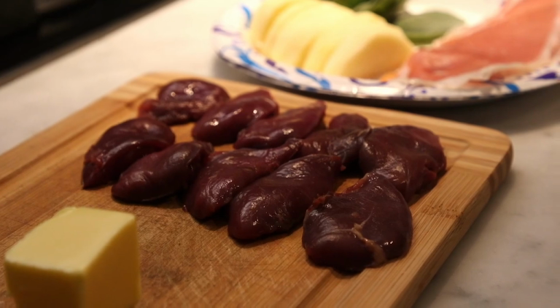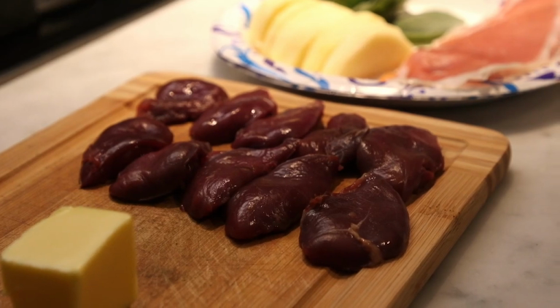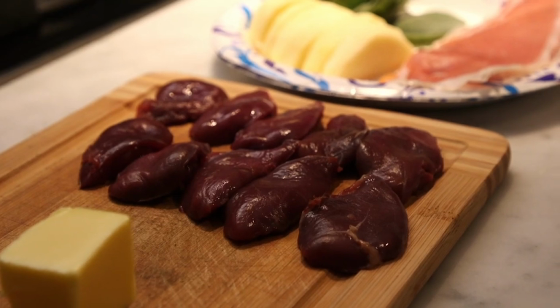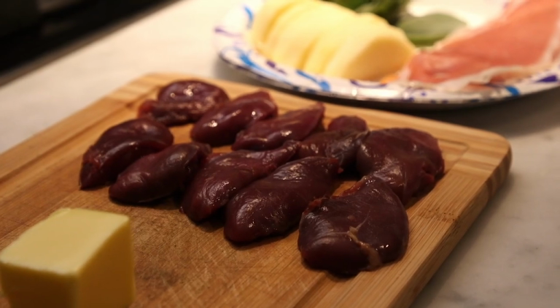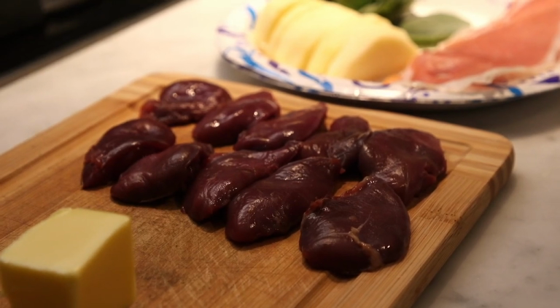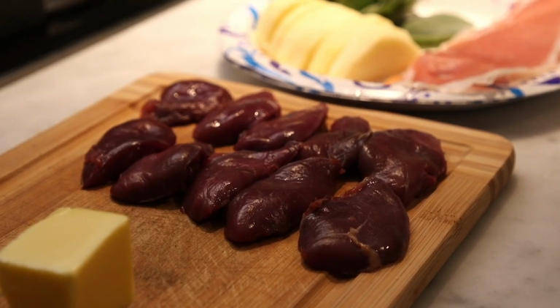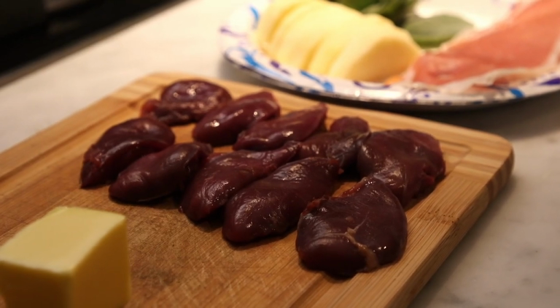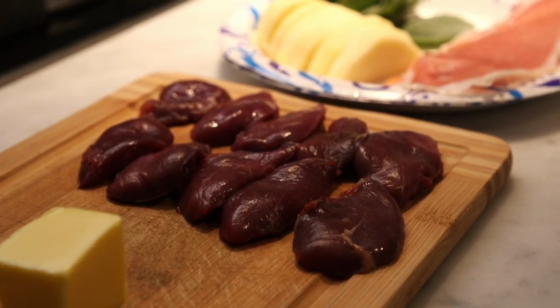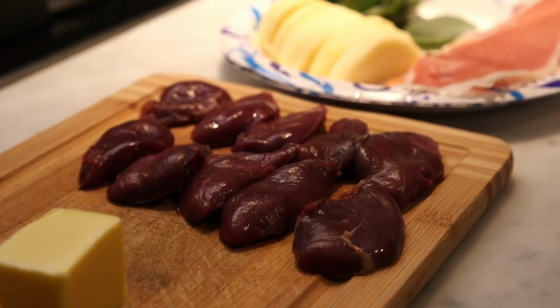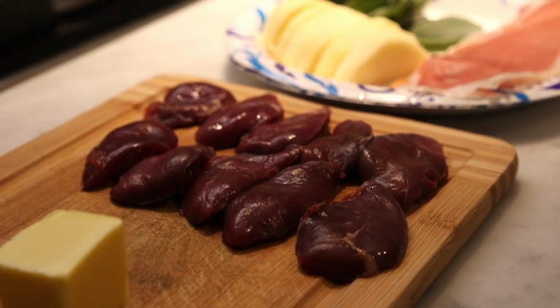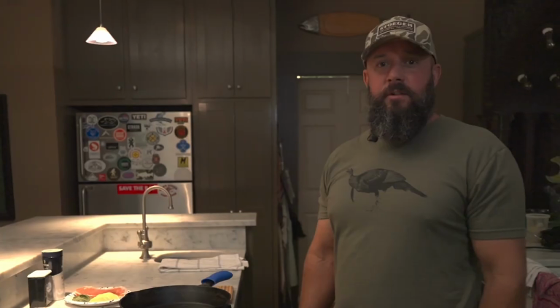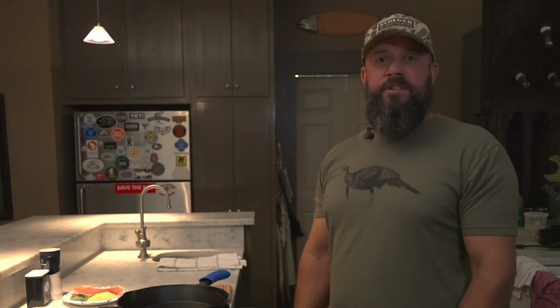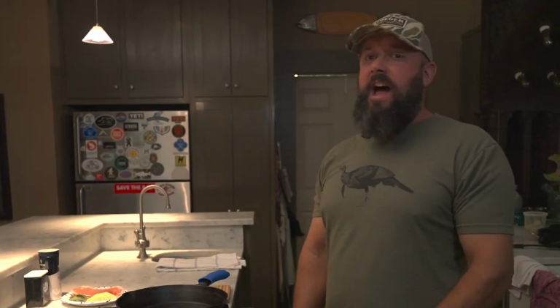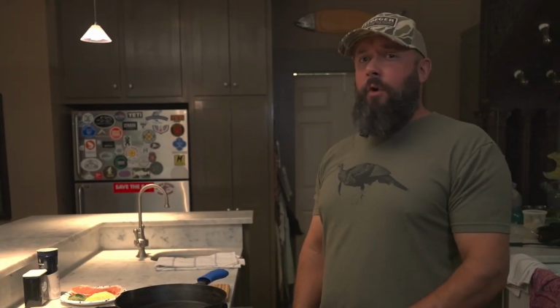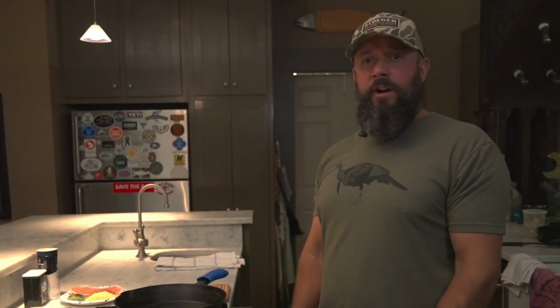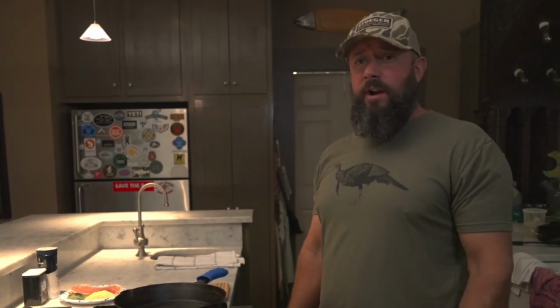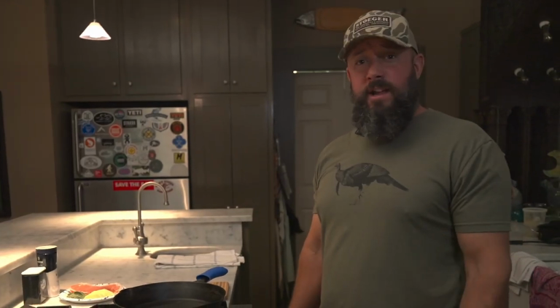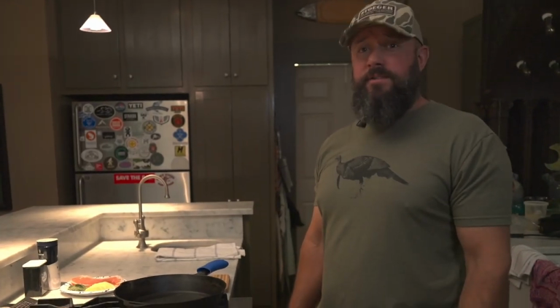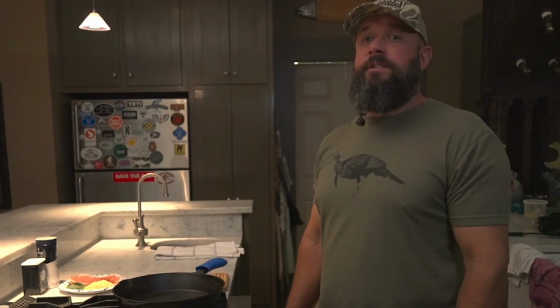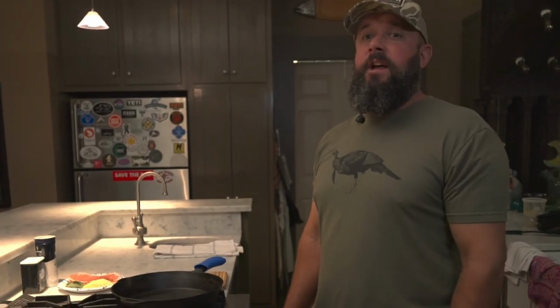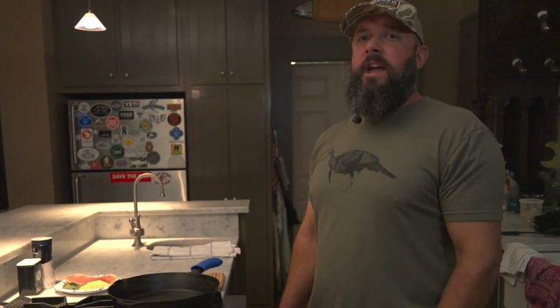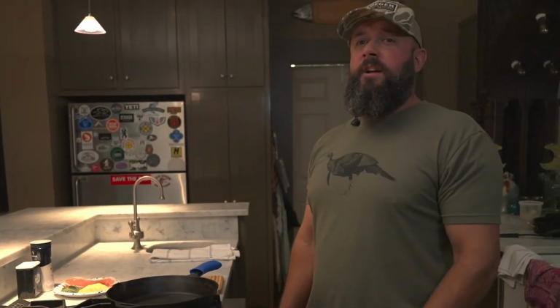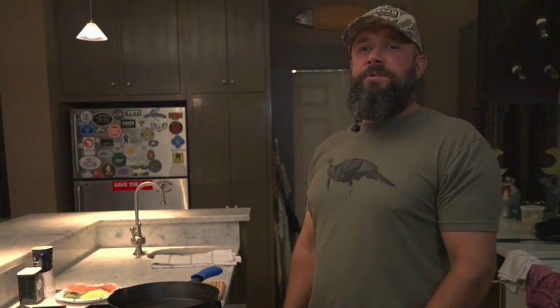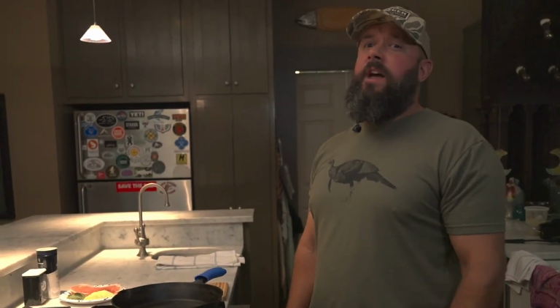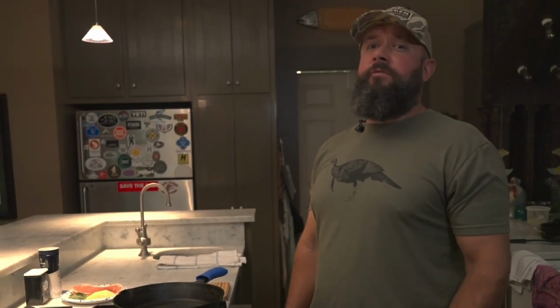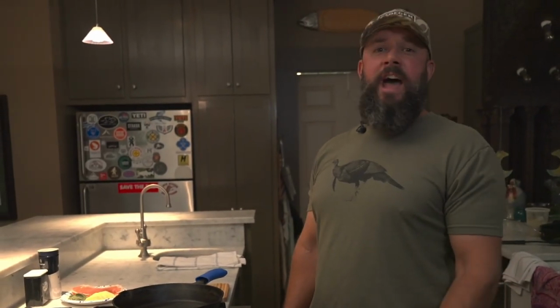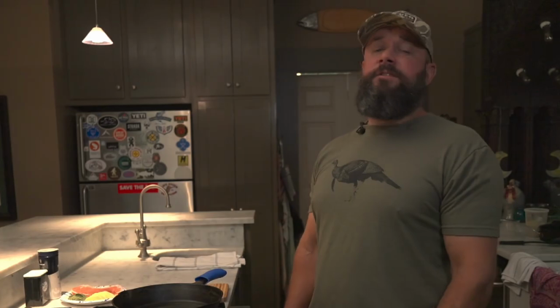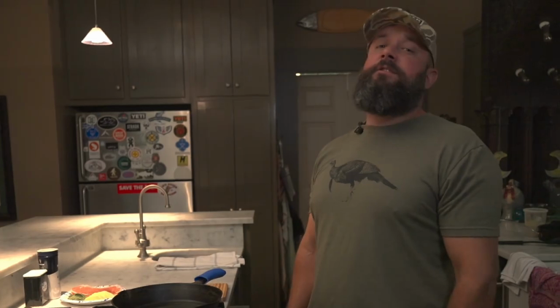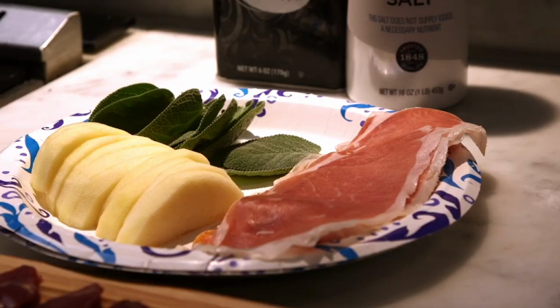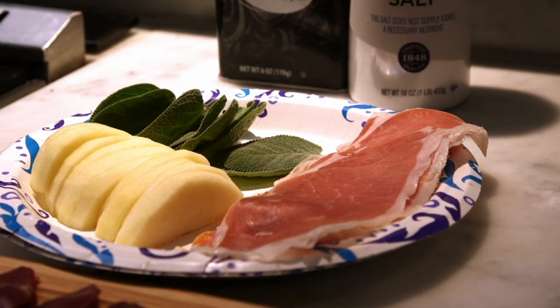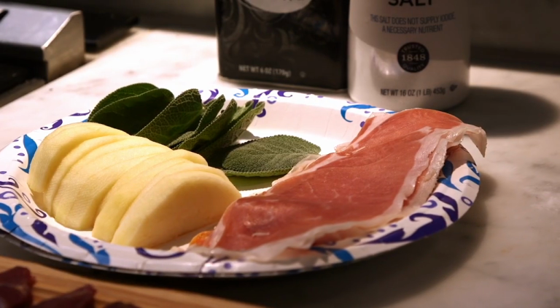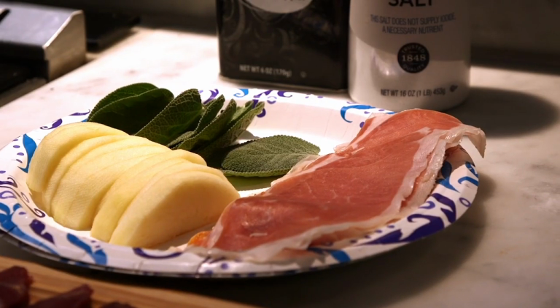It's a super simple dish. It's got four ingredients, and it comes together fast and it cooks fast.